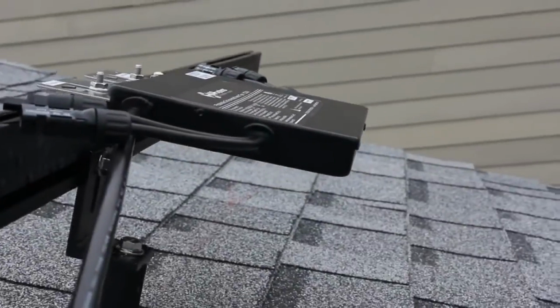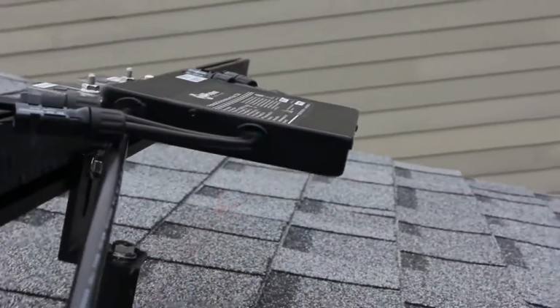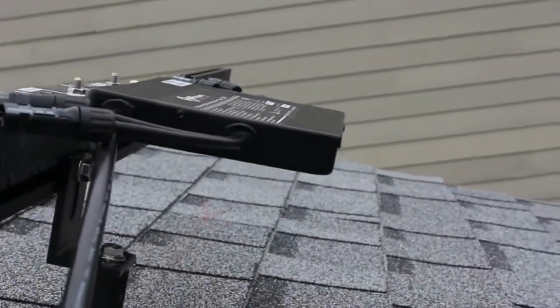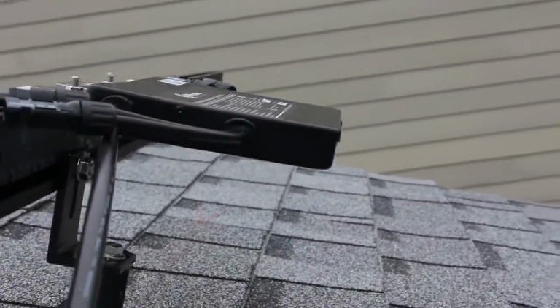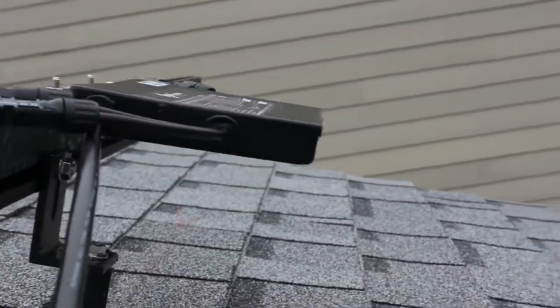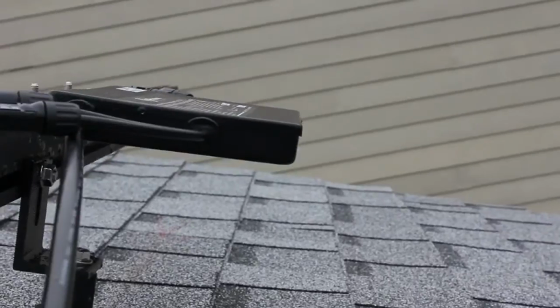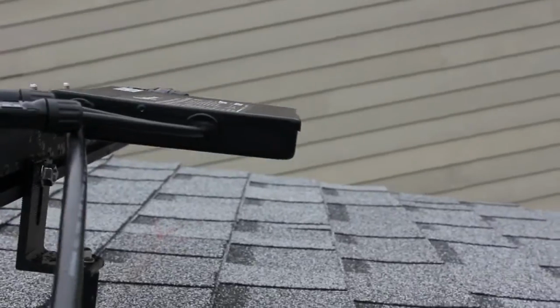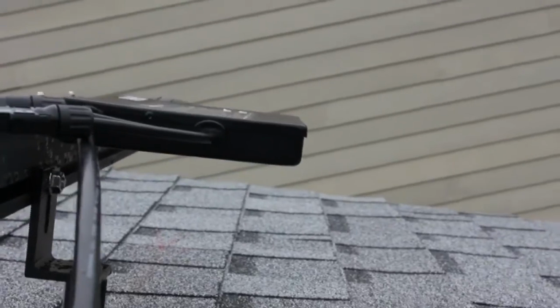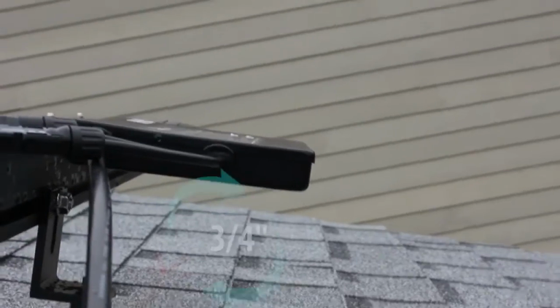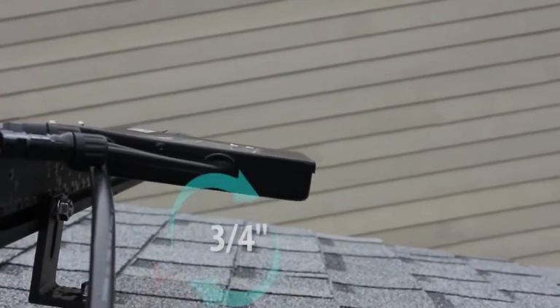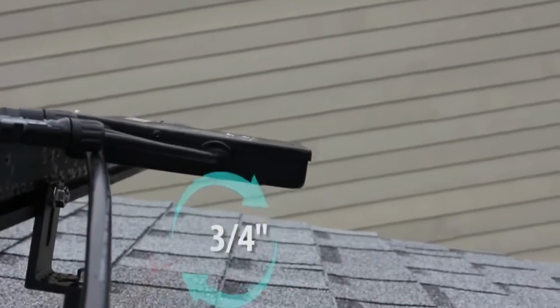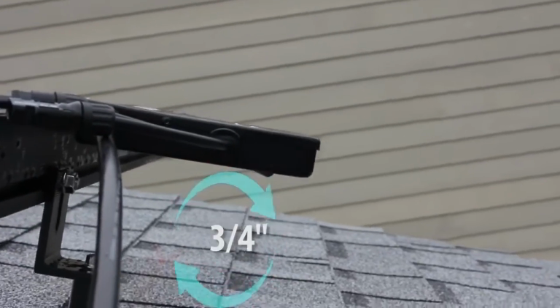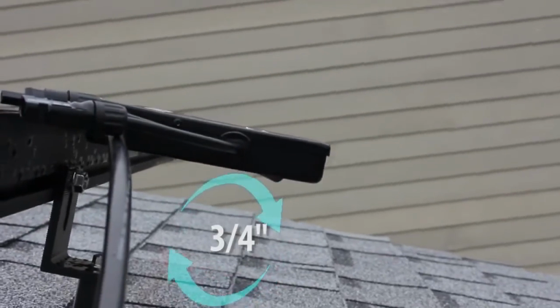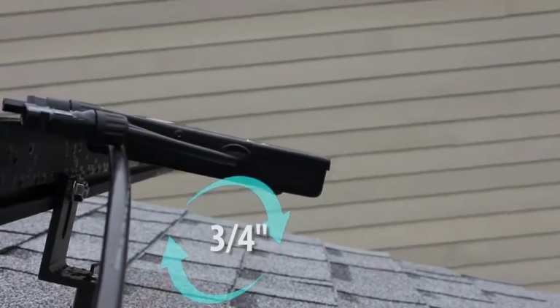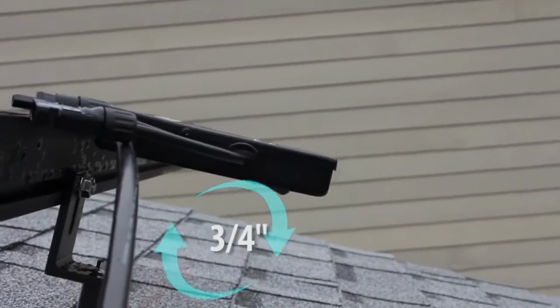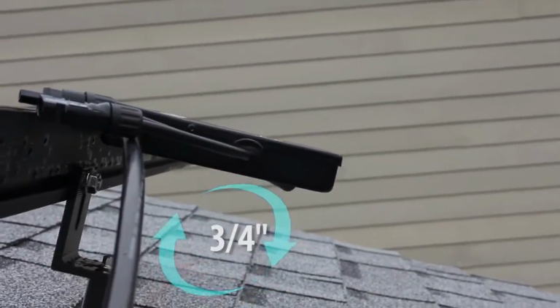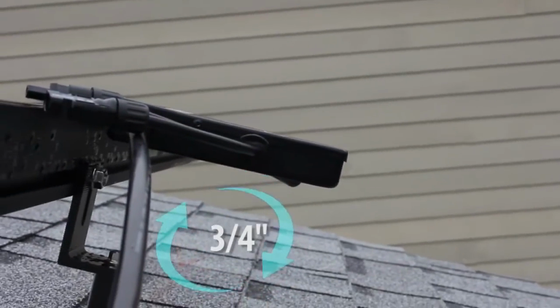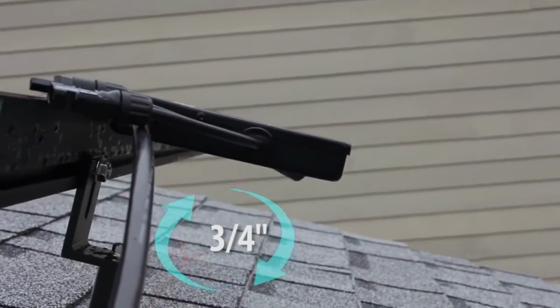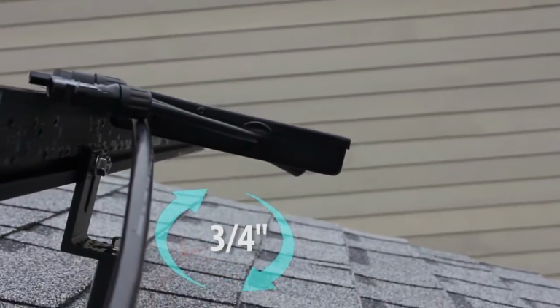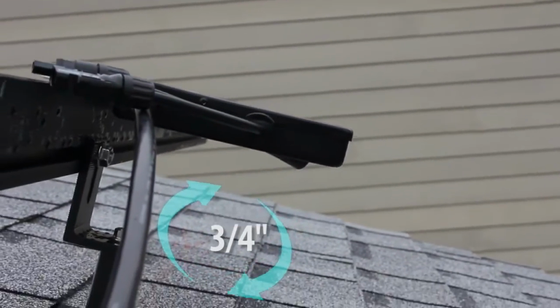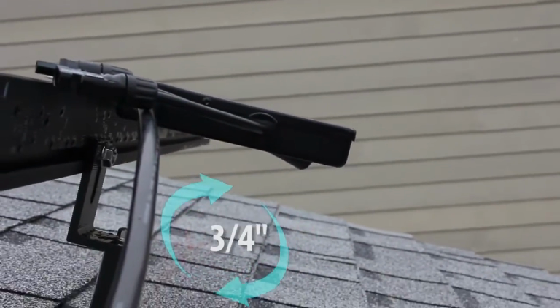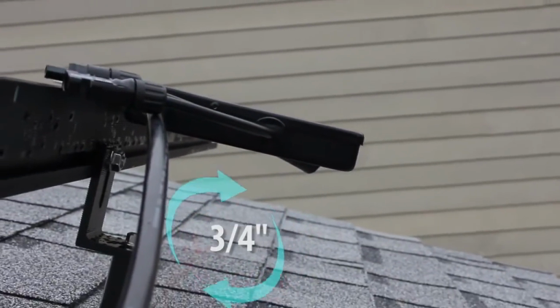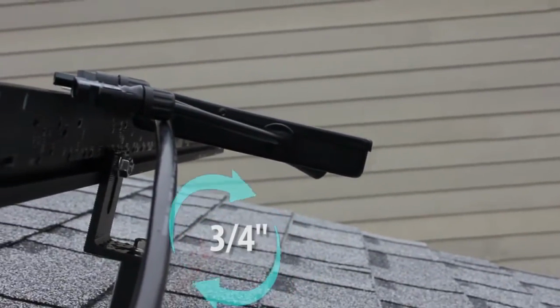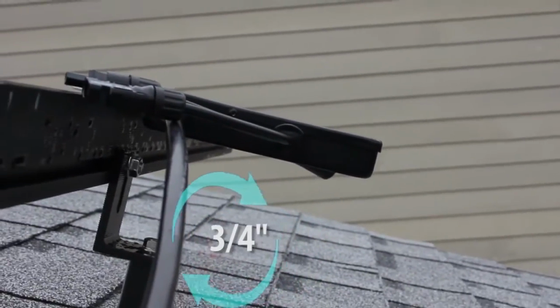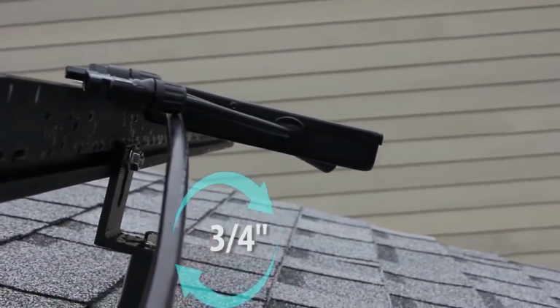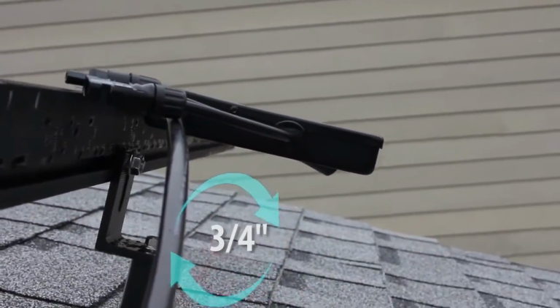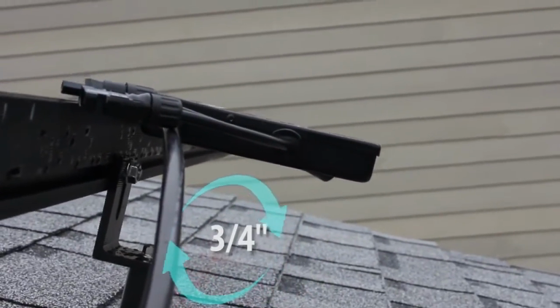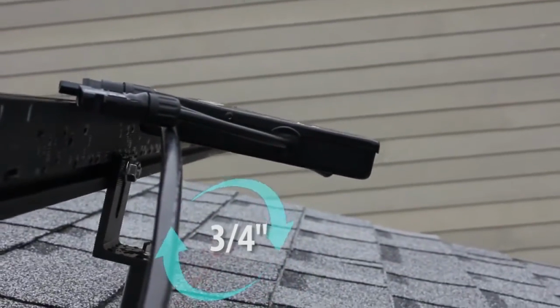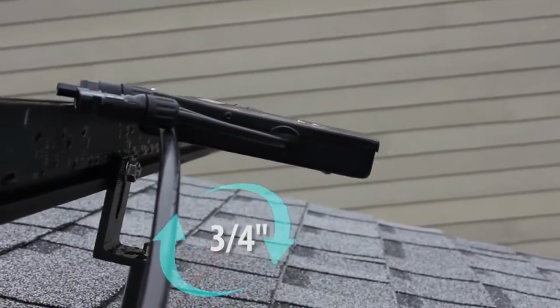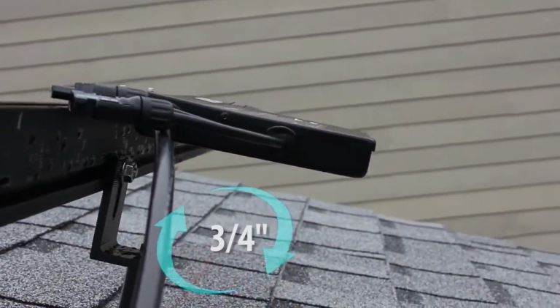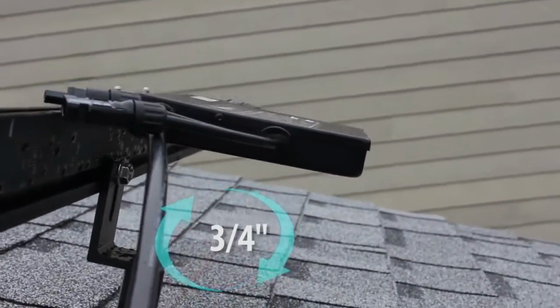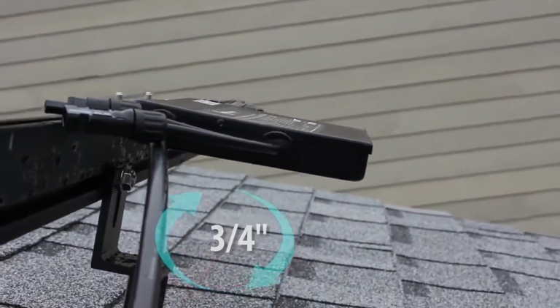Allow at least three-quarters of an inch between the unit and the rooftop to ensure proper heat dispersion.